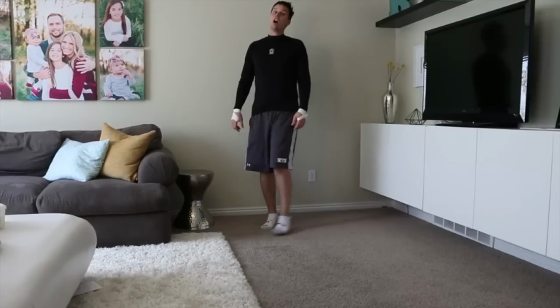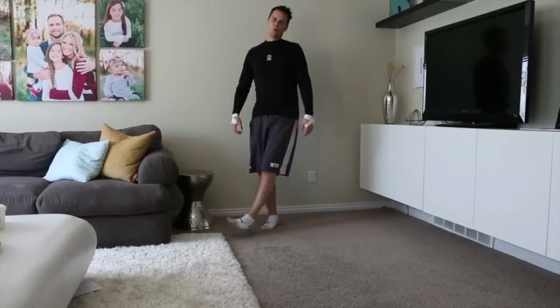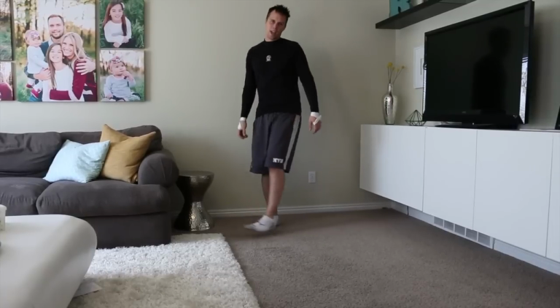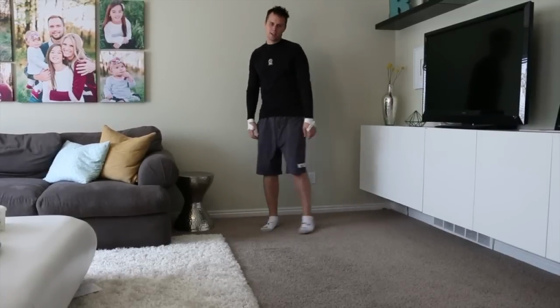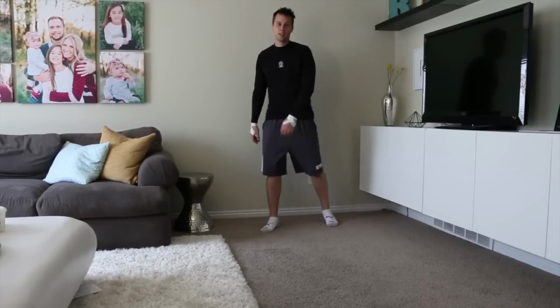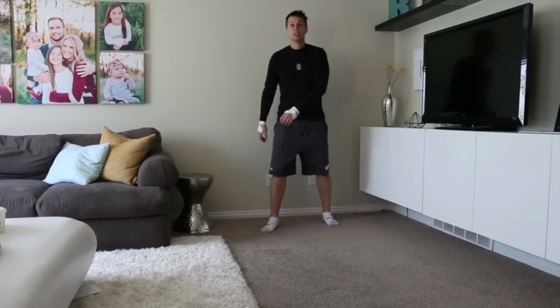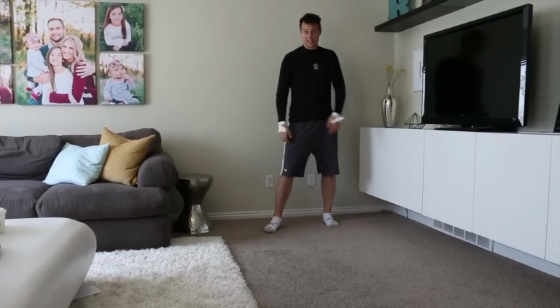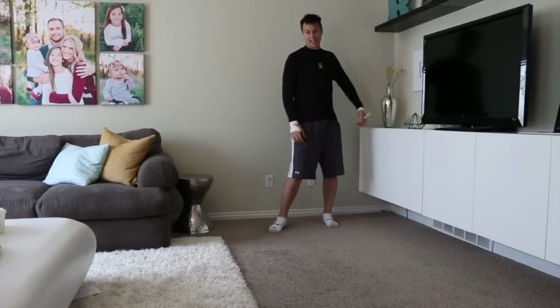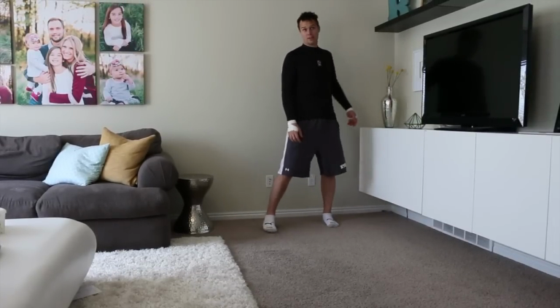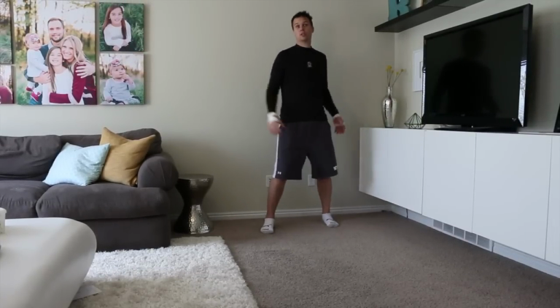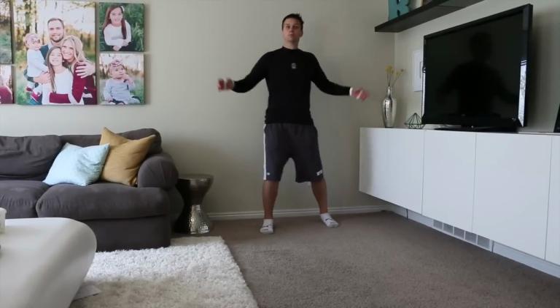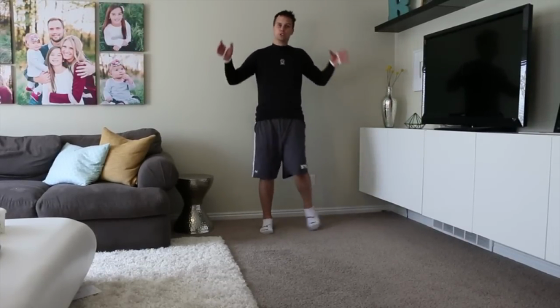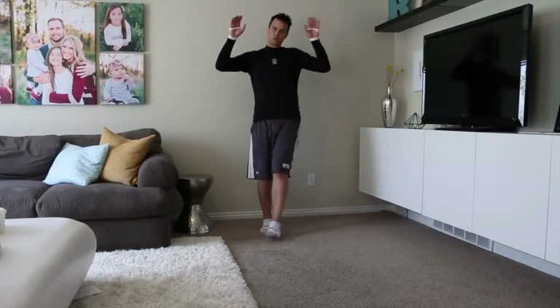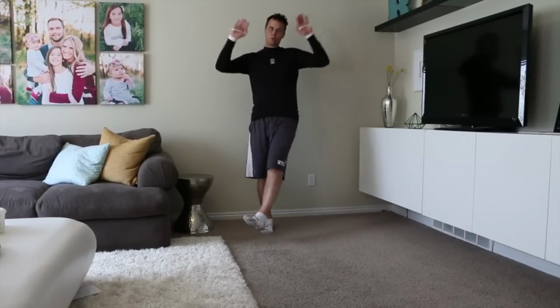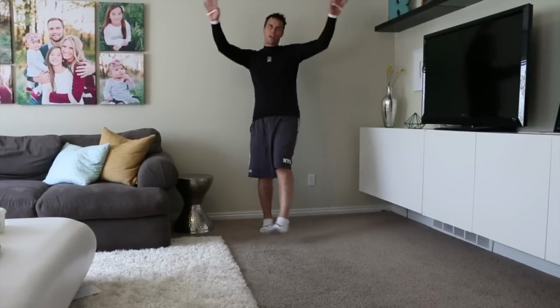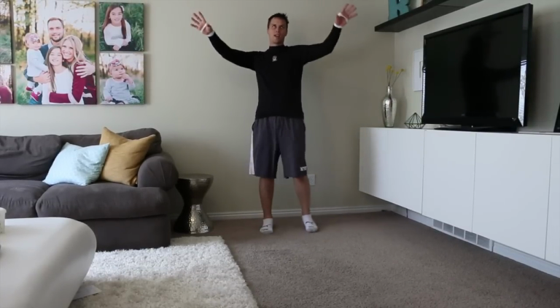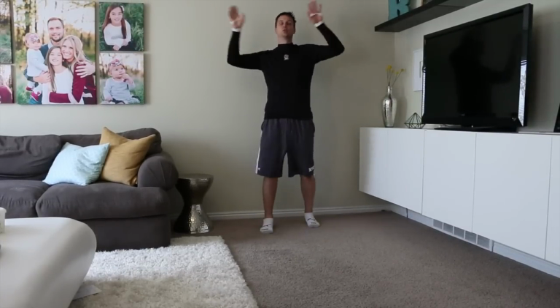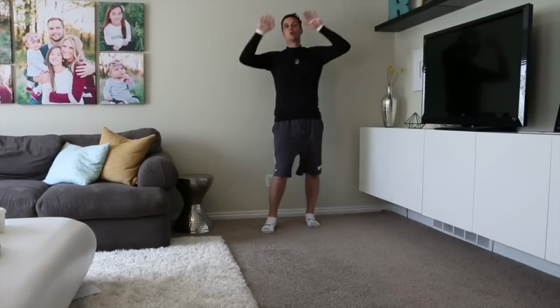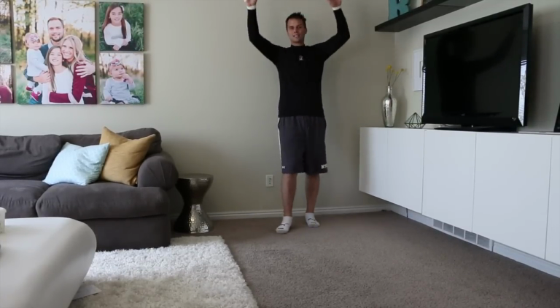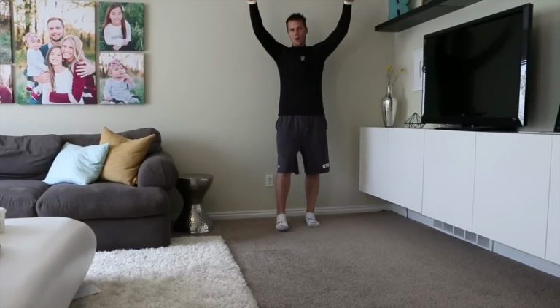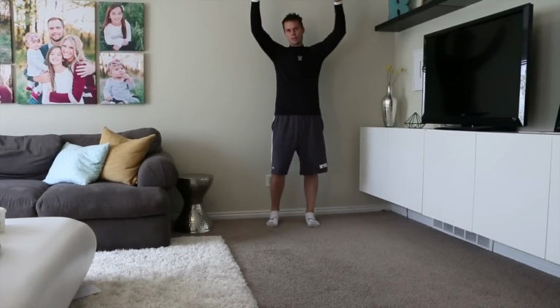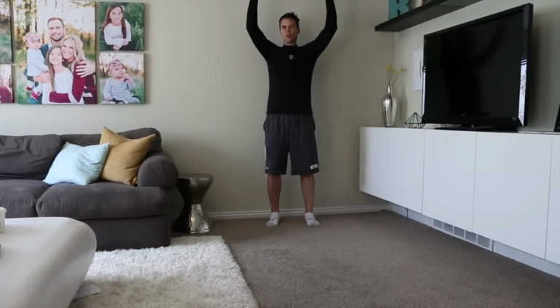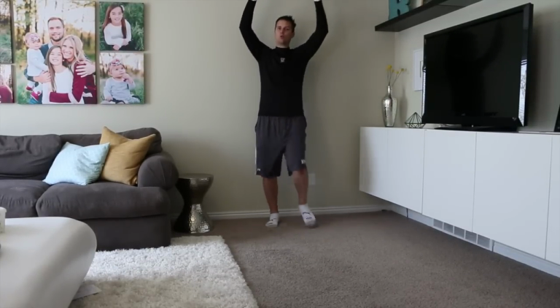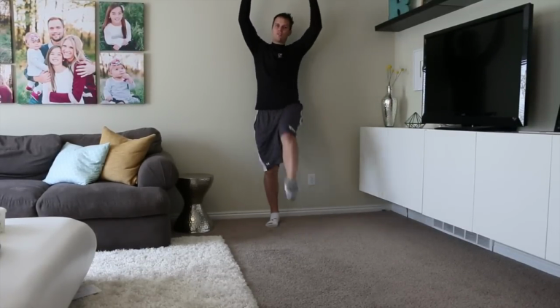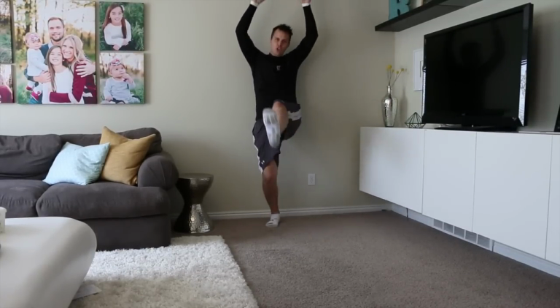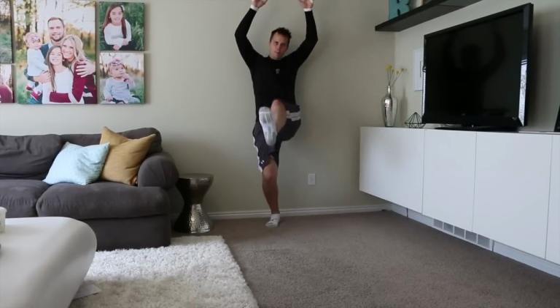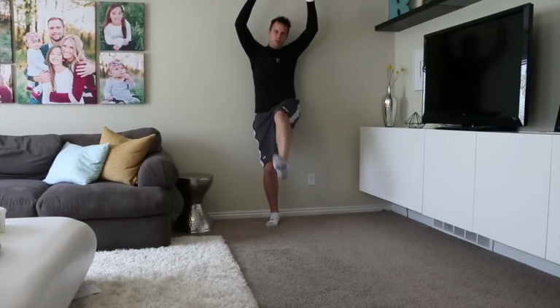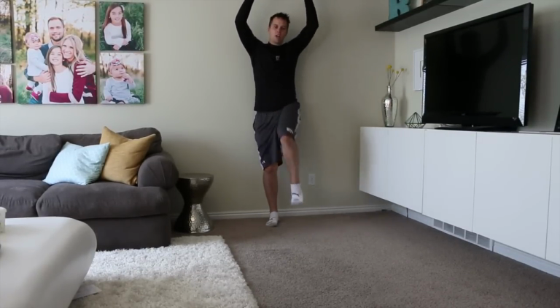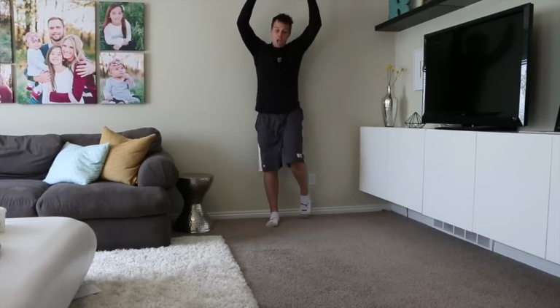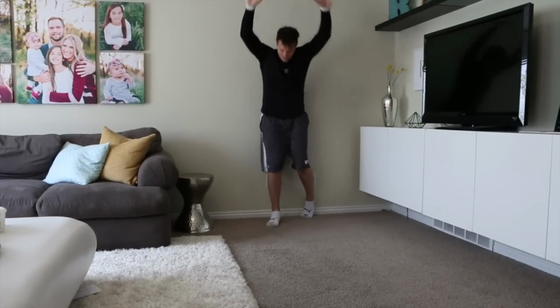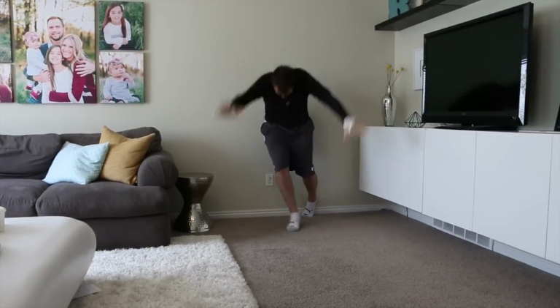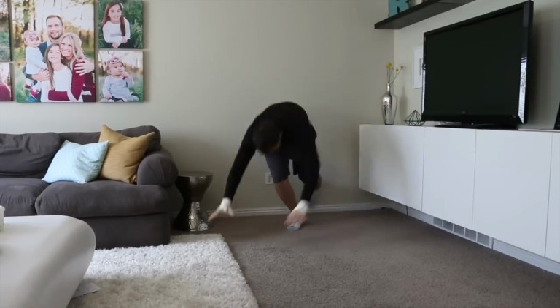Okay, so handstand — put your hands up, one foot up, and...